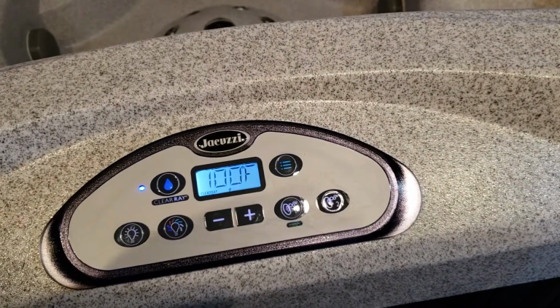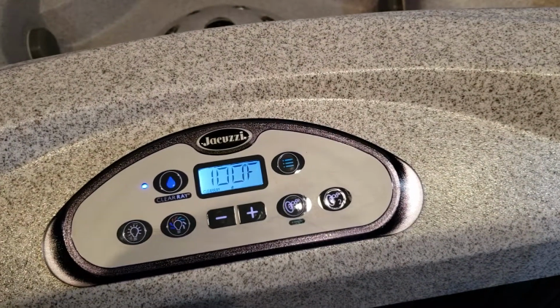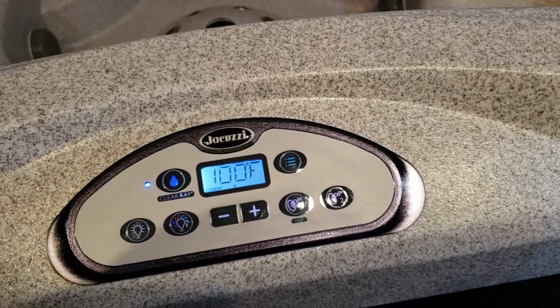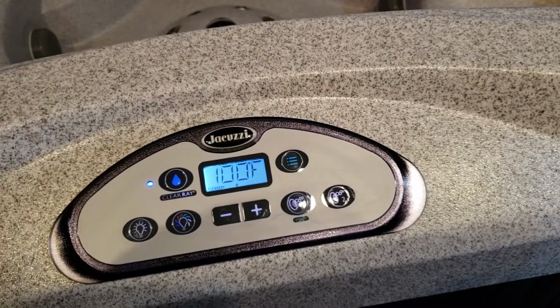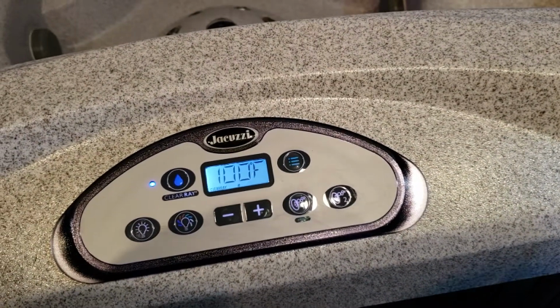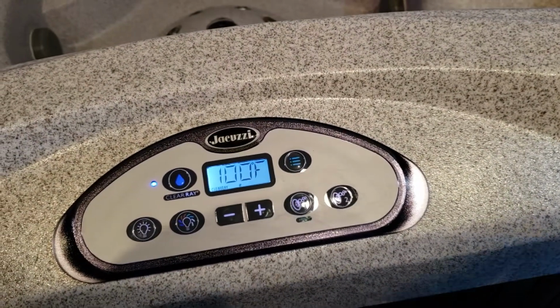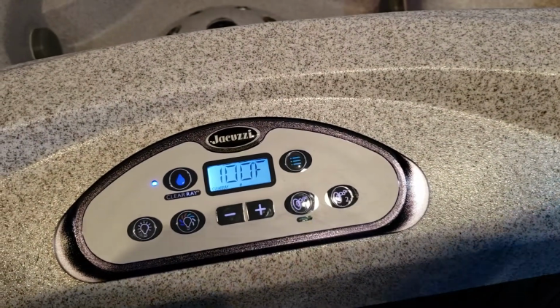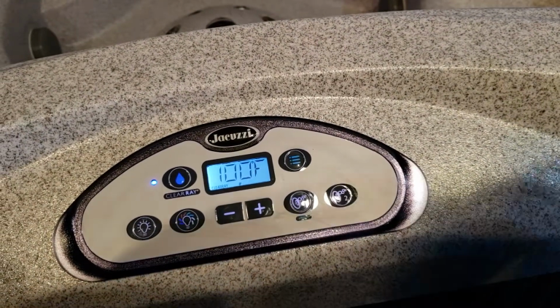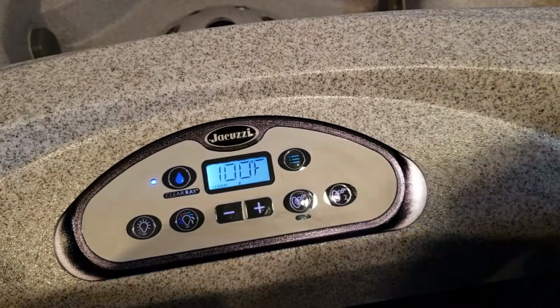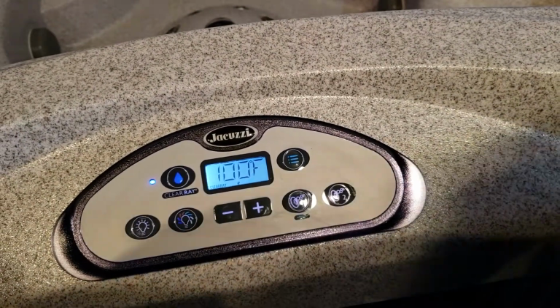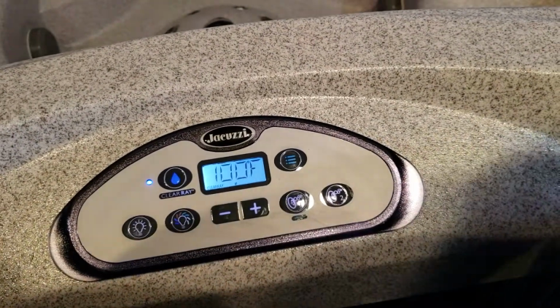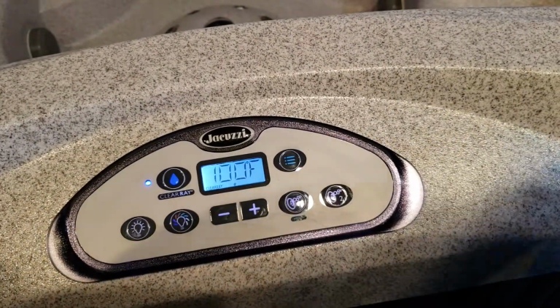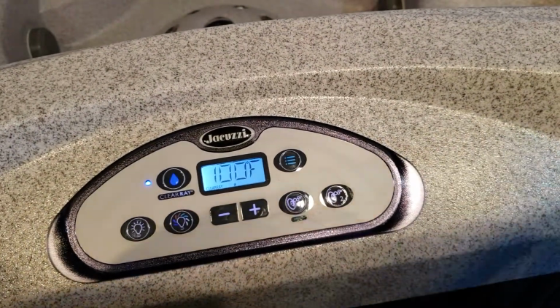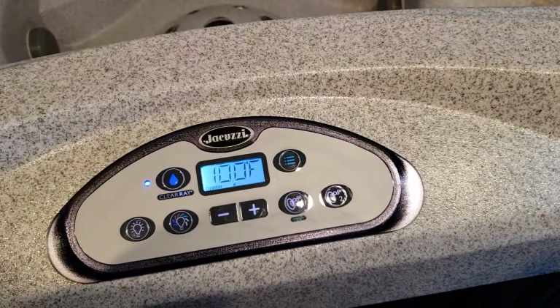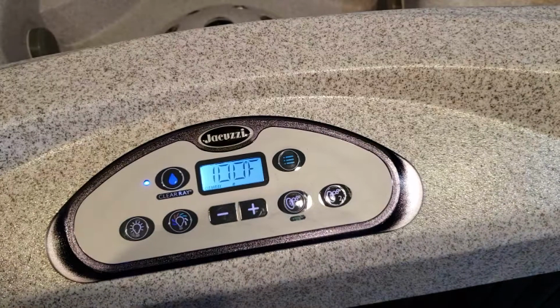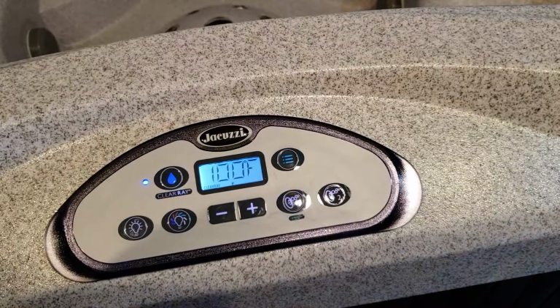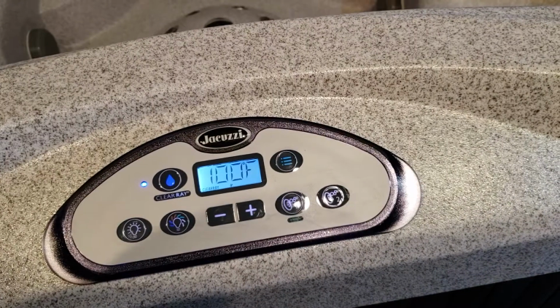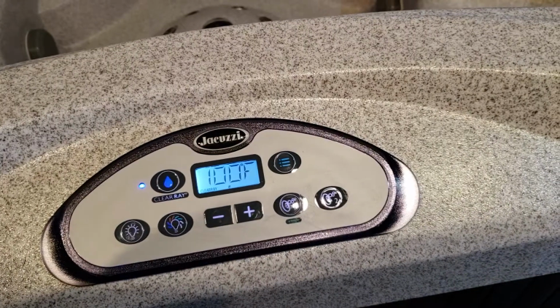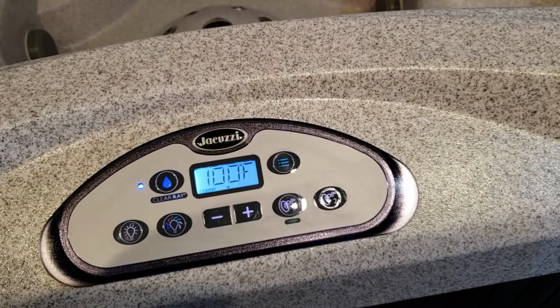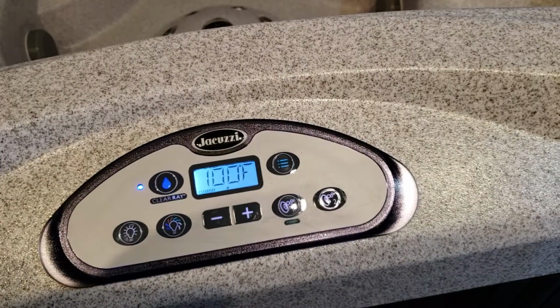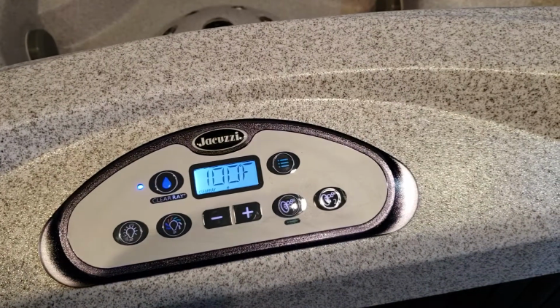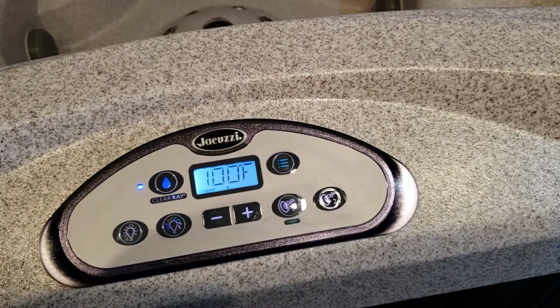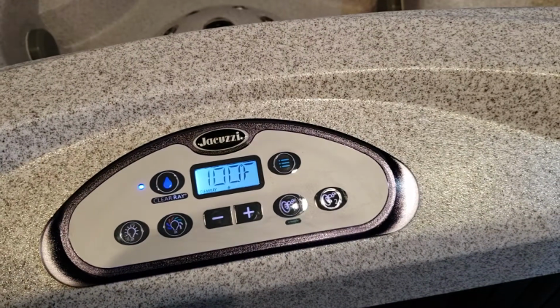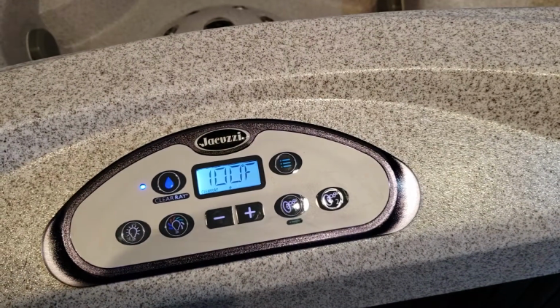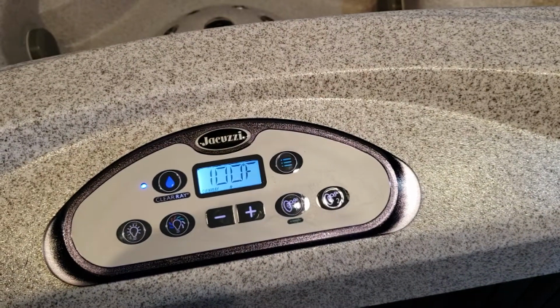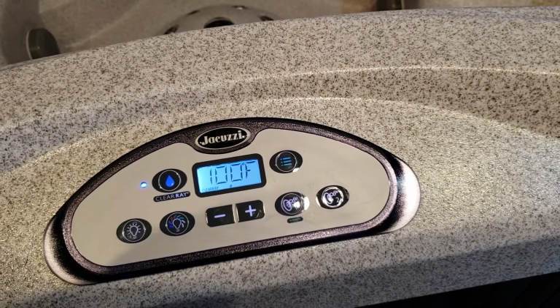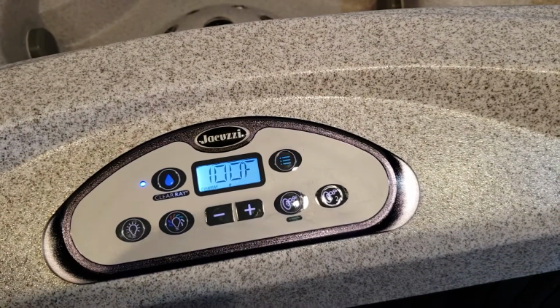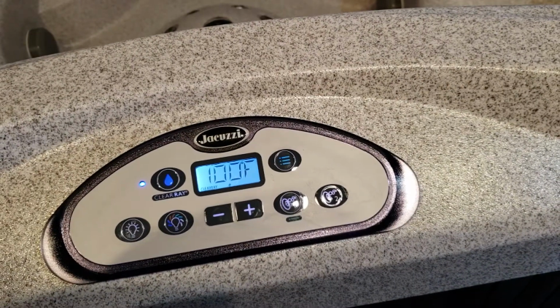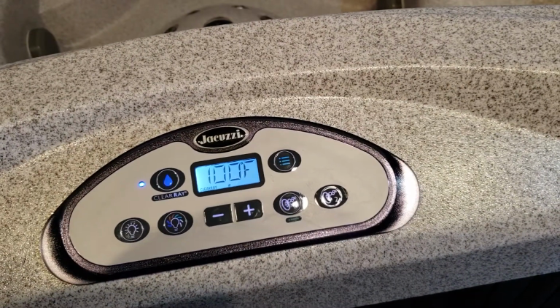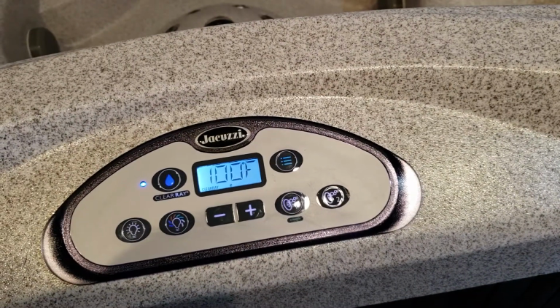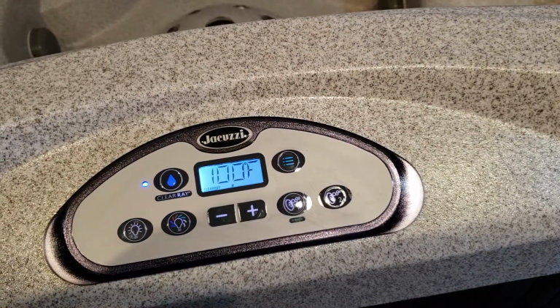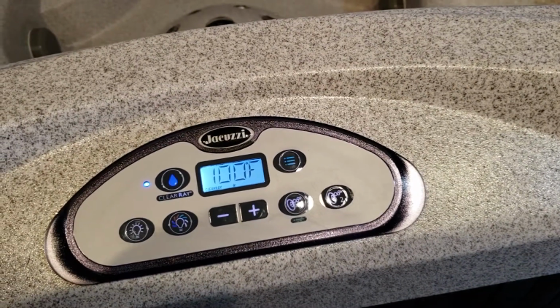This is Midnight Sun Pools and Spas, Brainerd, Bemidji, 218-833-1000.